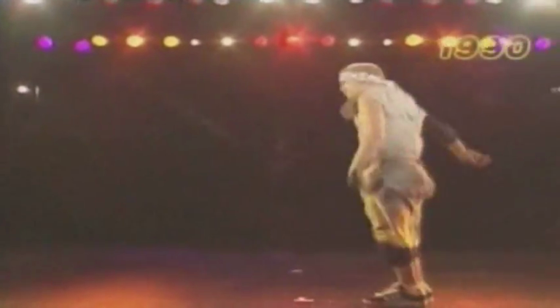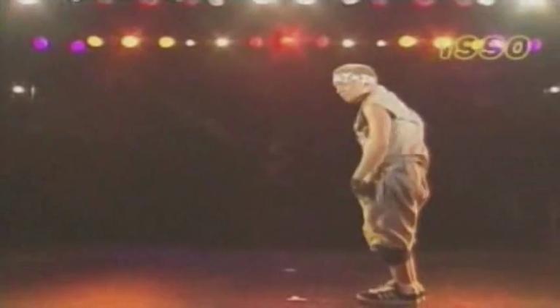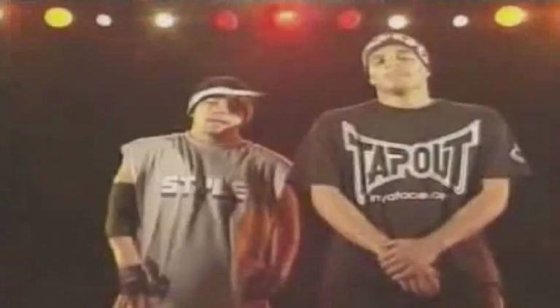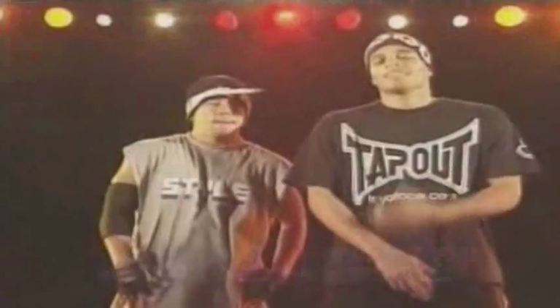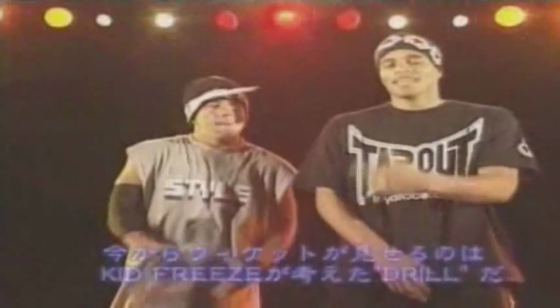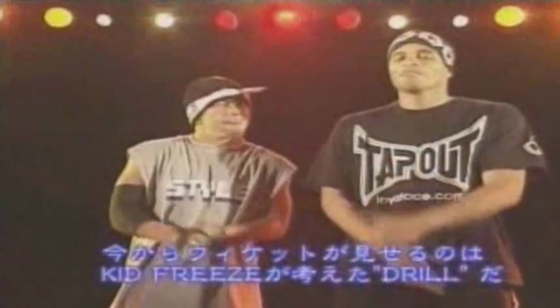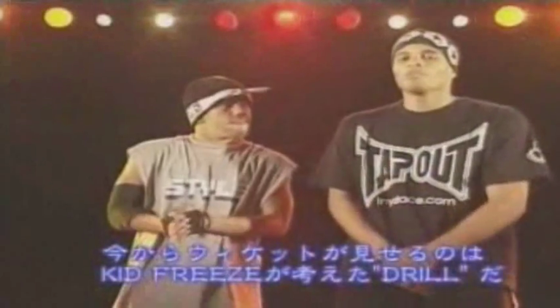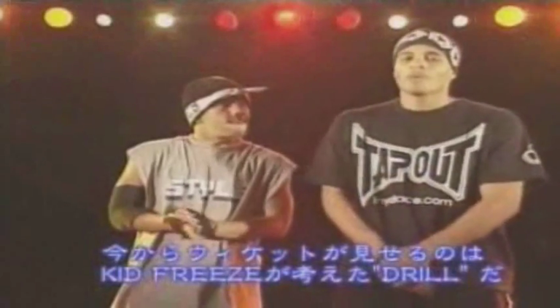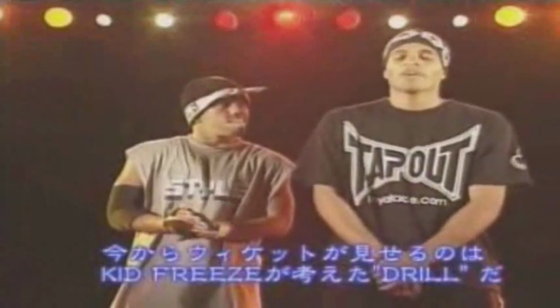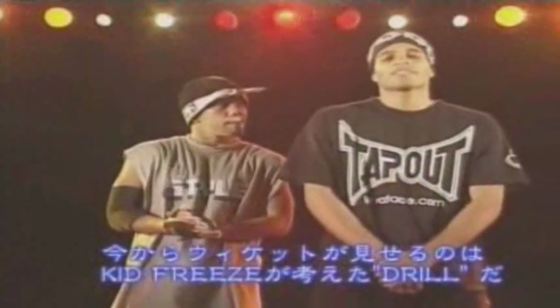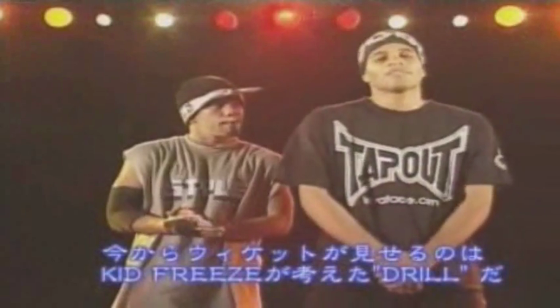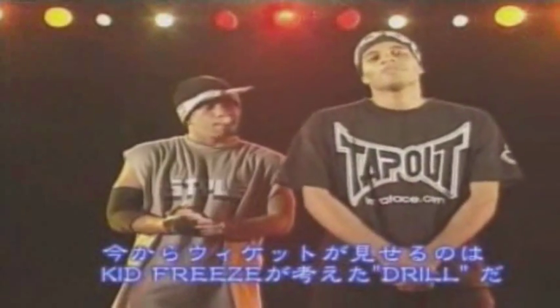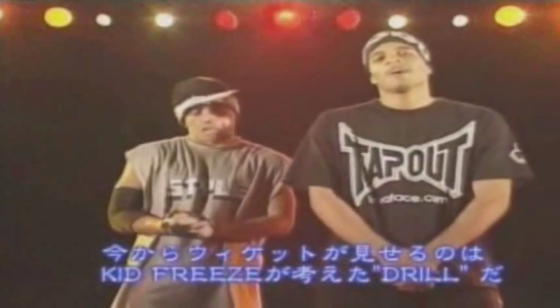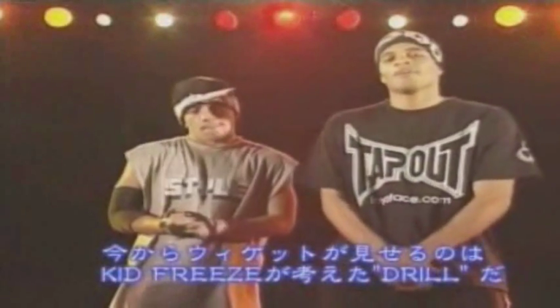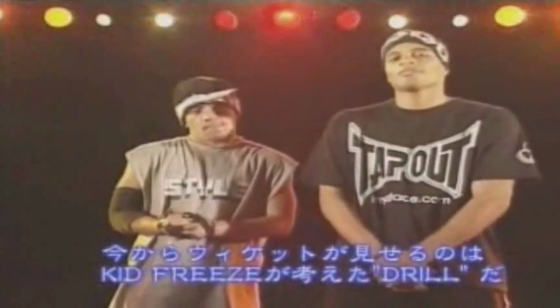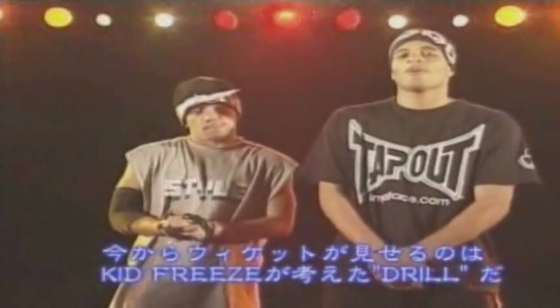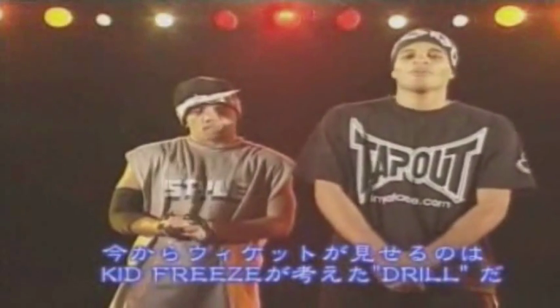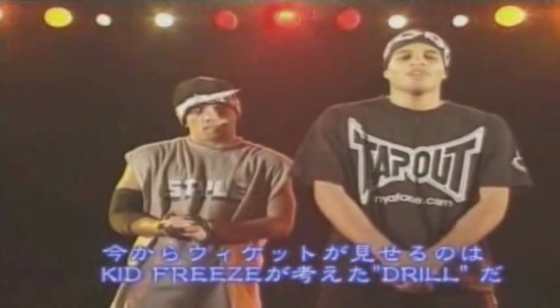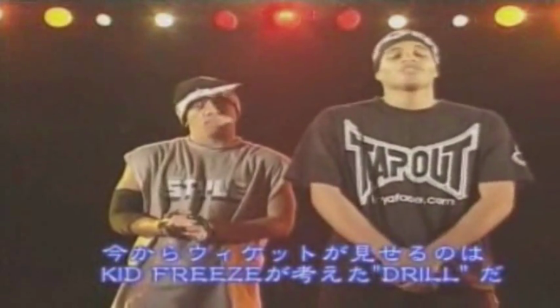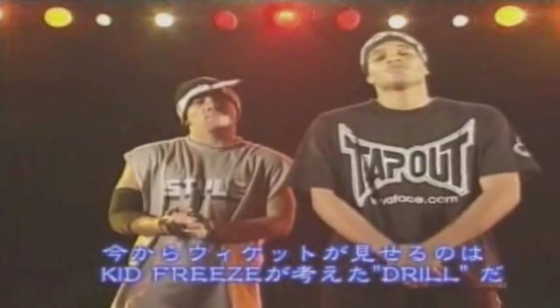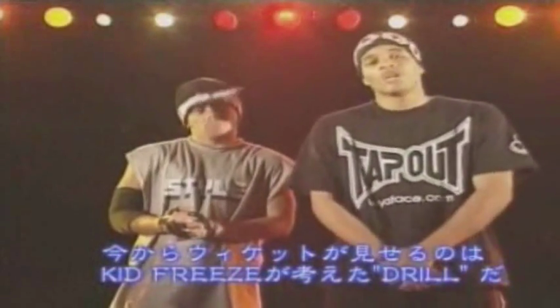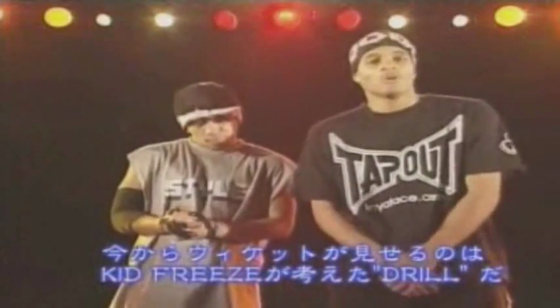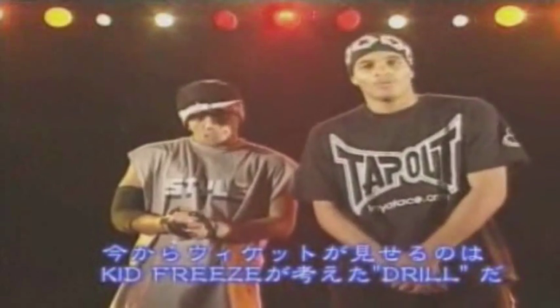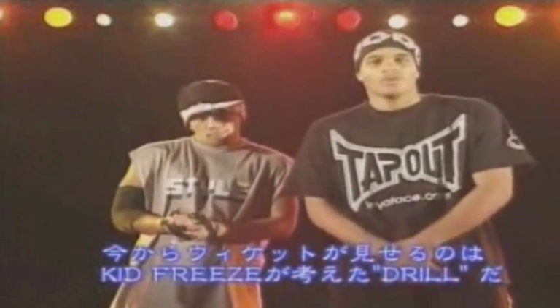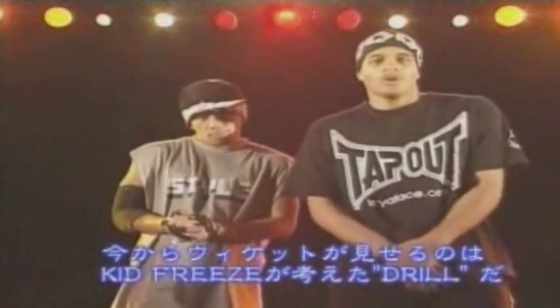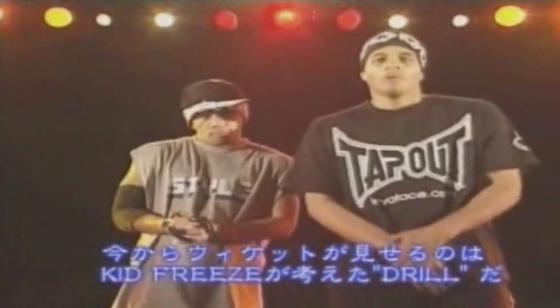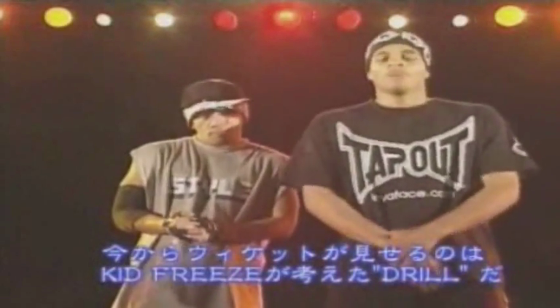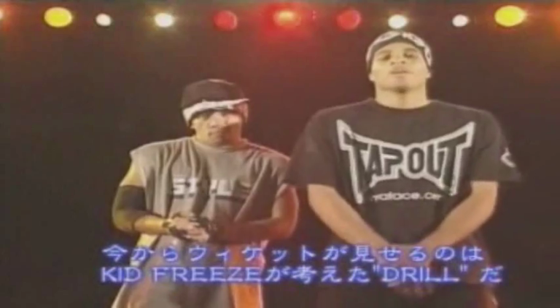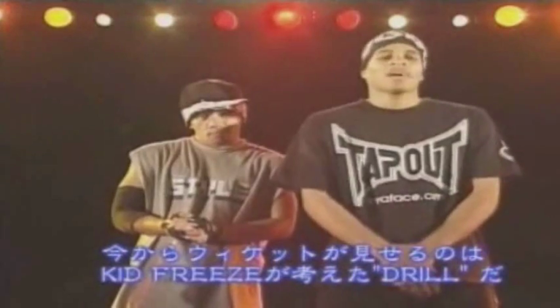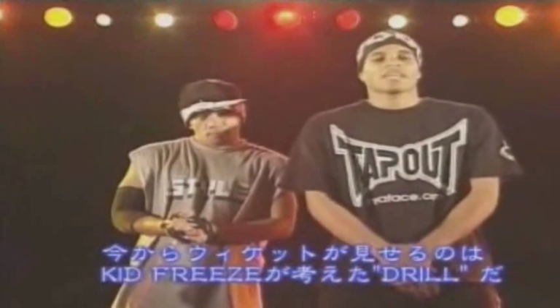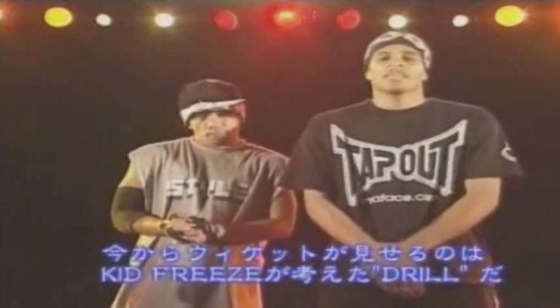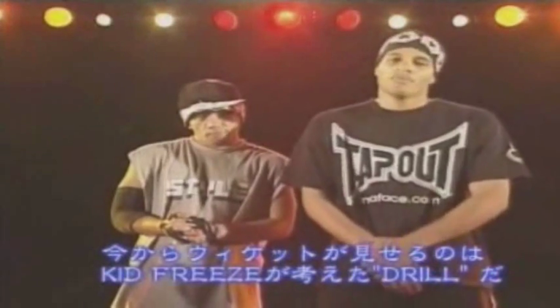The next move that Wicked is going to do now is called the drill, made up by Kid Freeze.